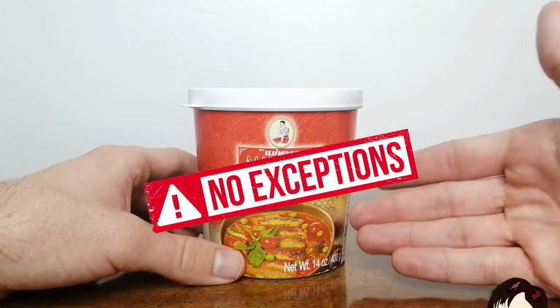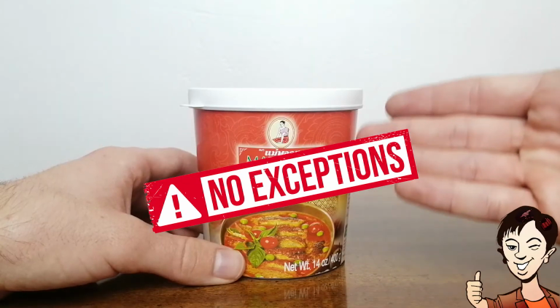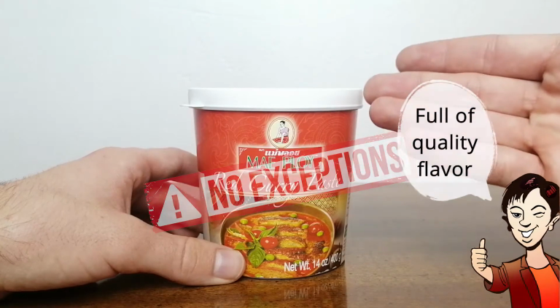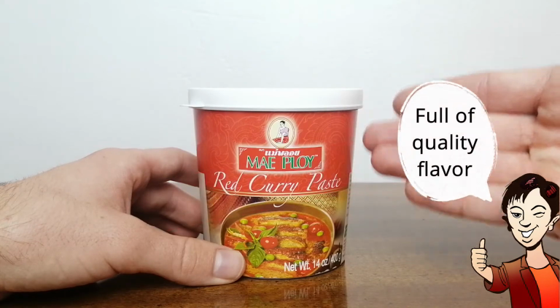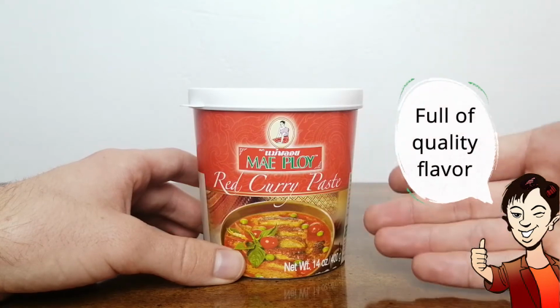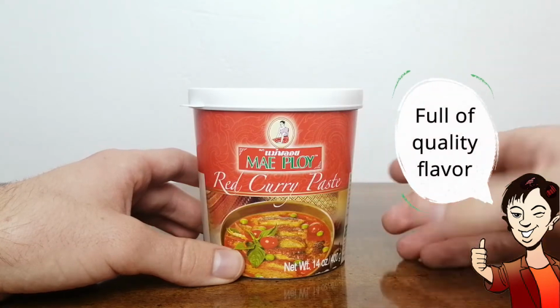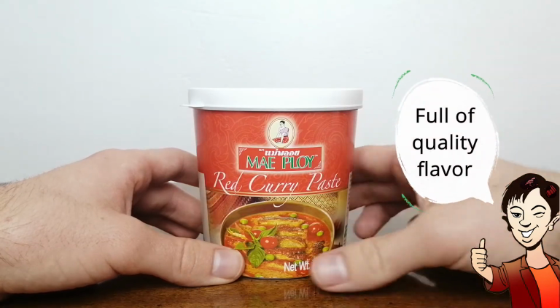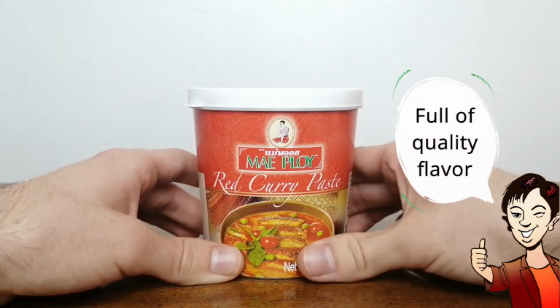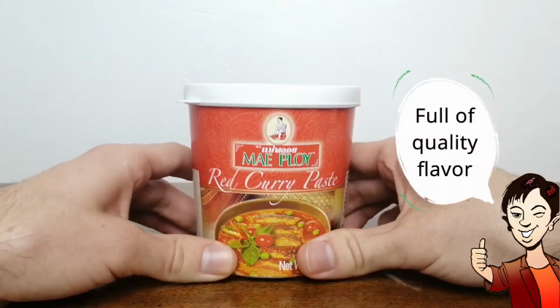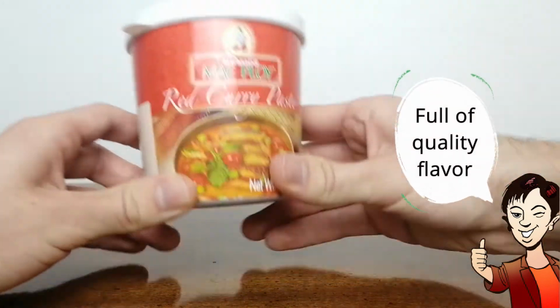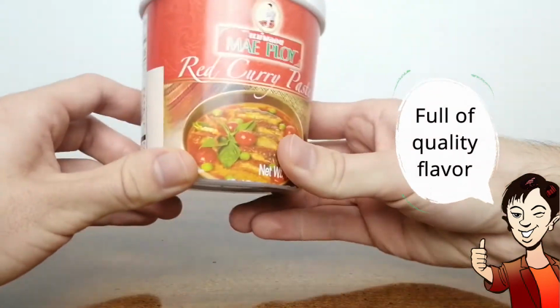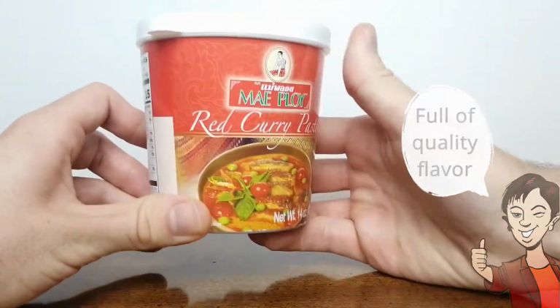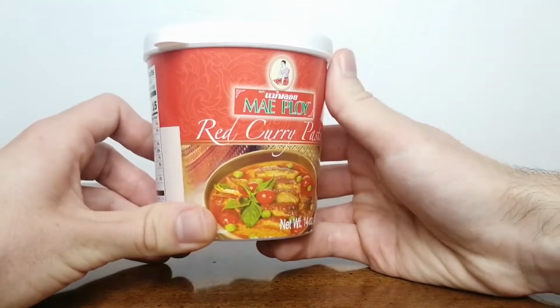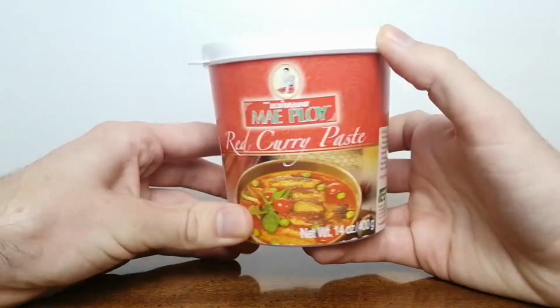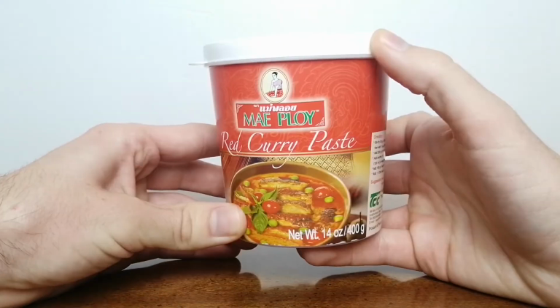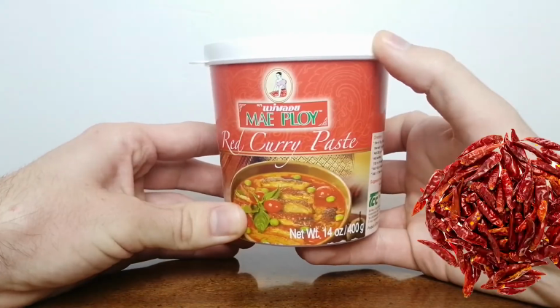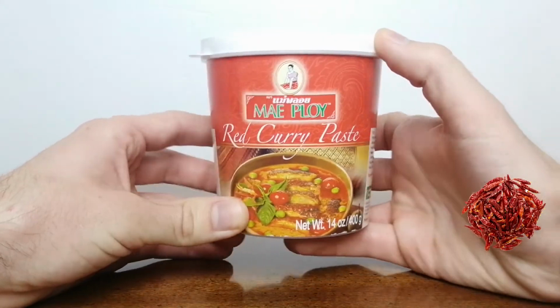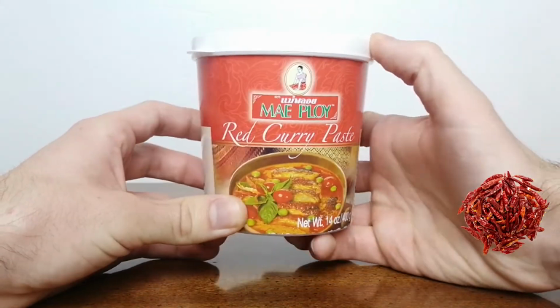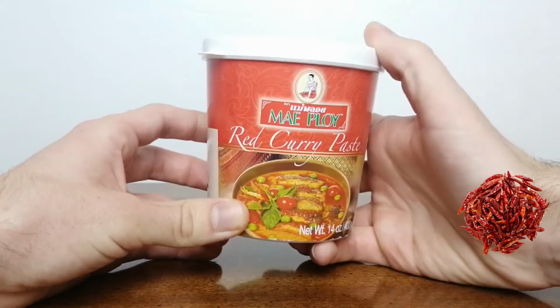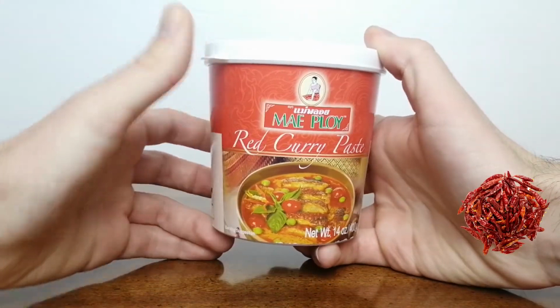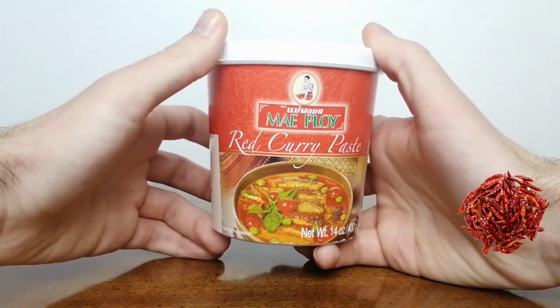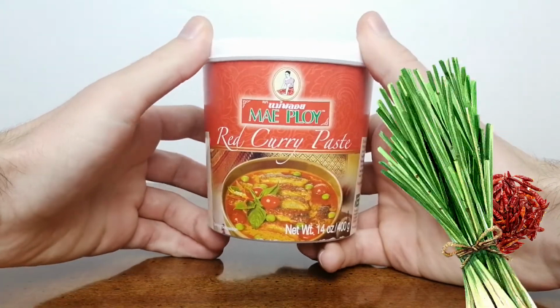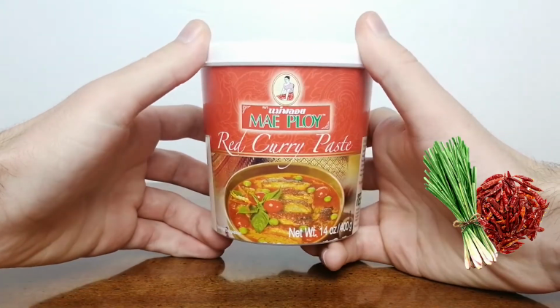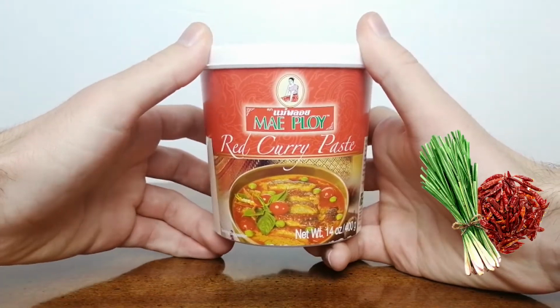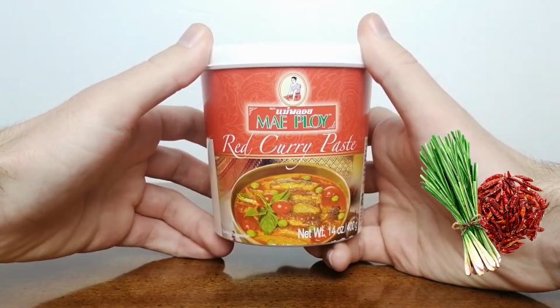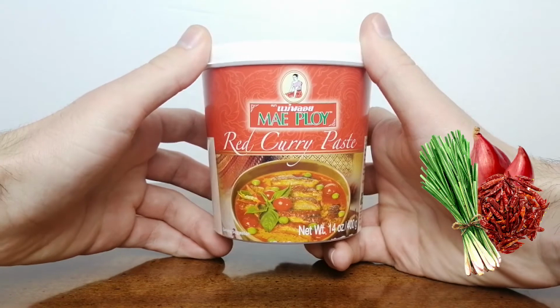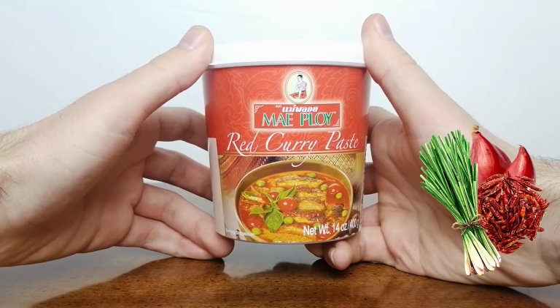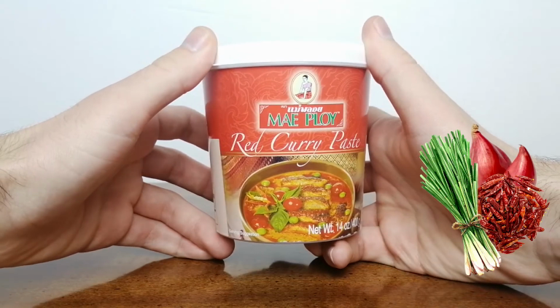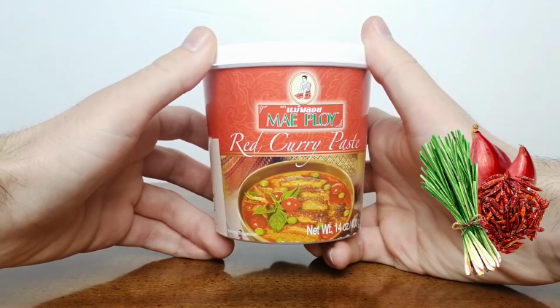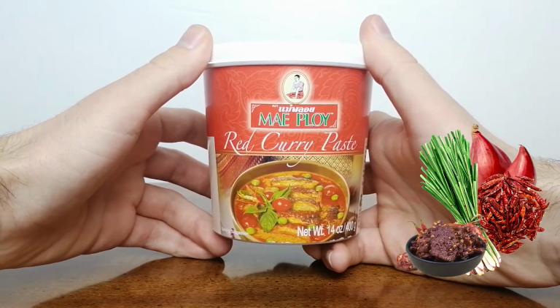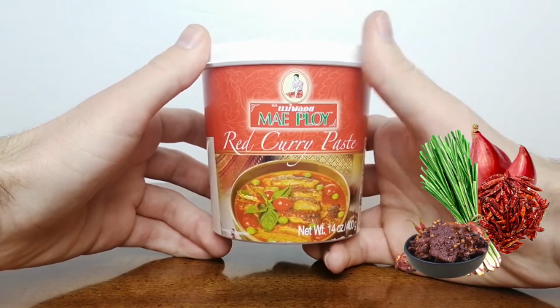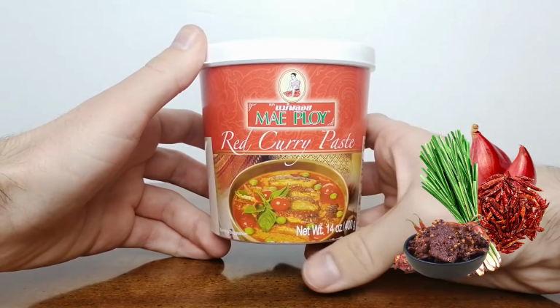It is full of quality flavors native to Thailand, including dried red chilies, lemongrass, shallots, and shrimp paste.